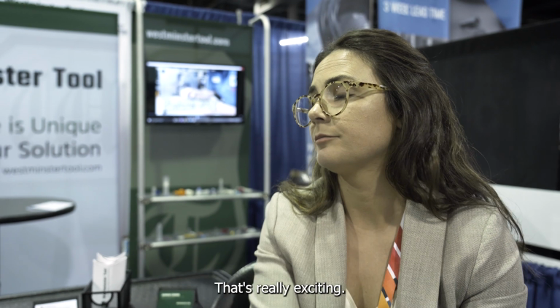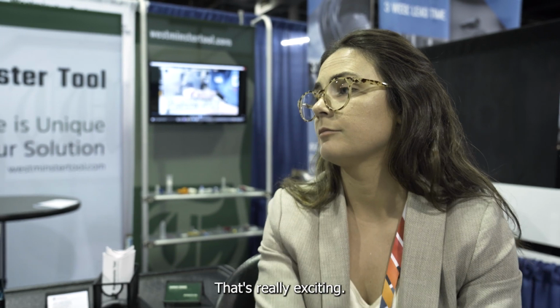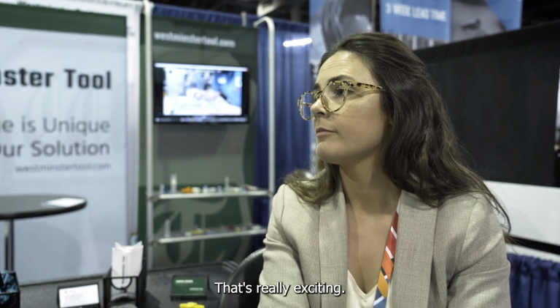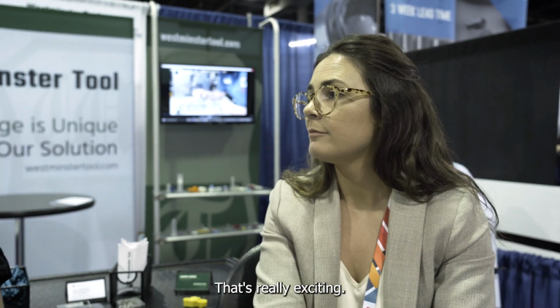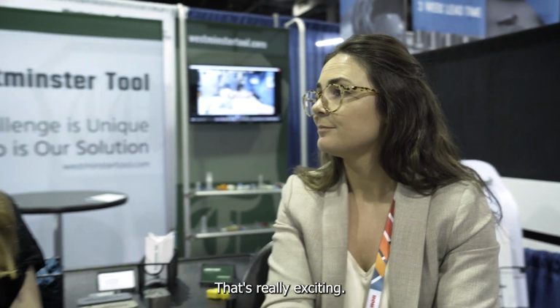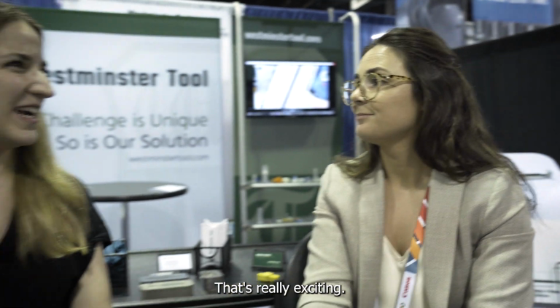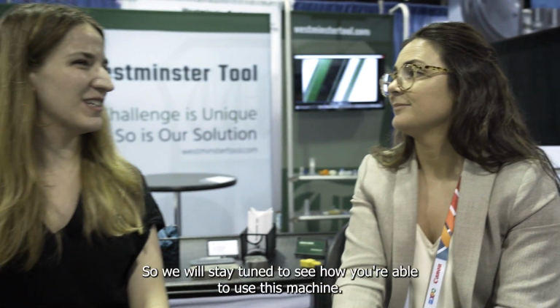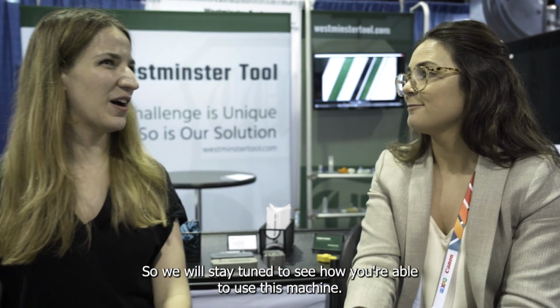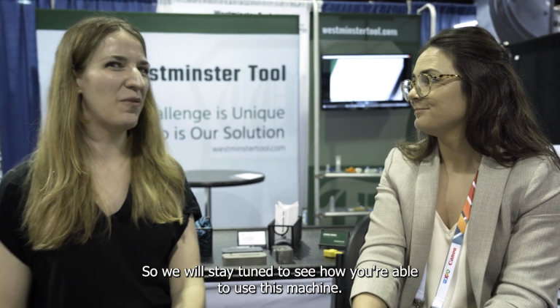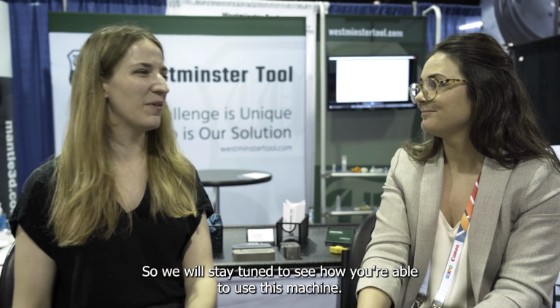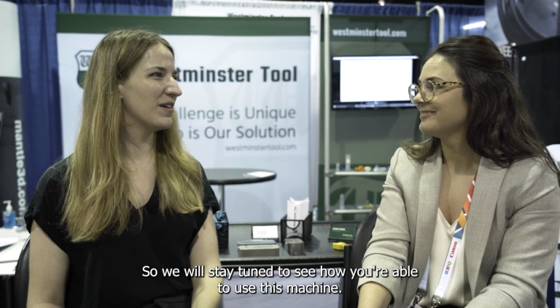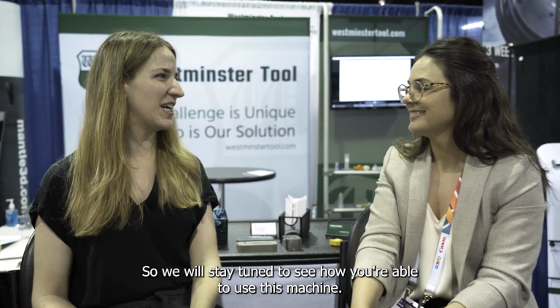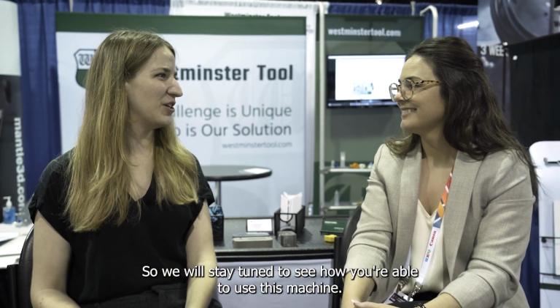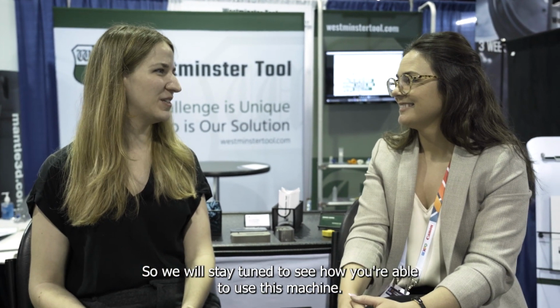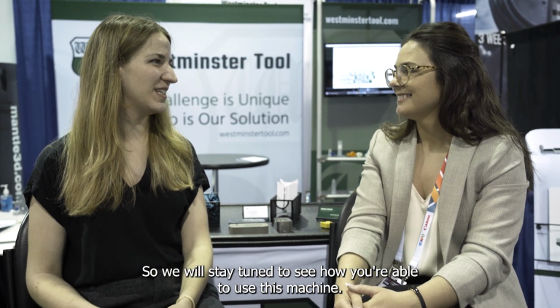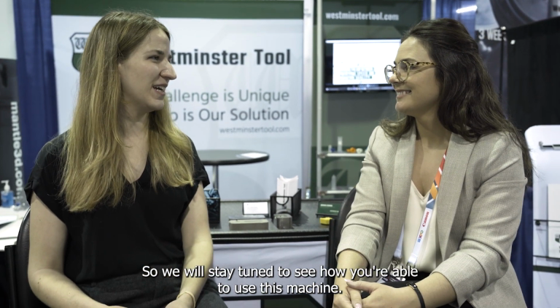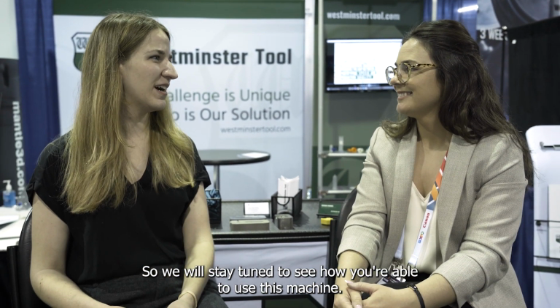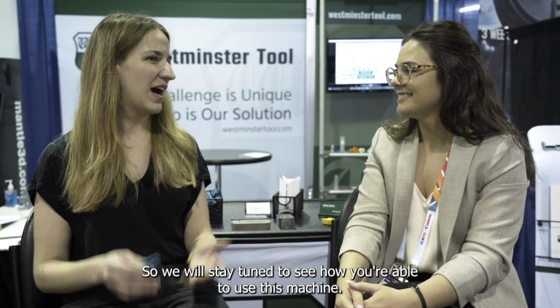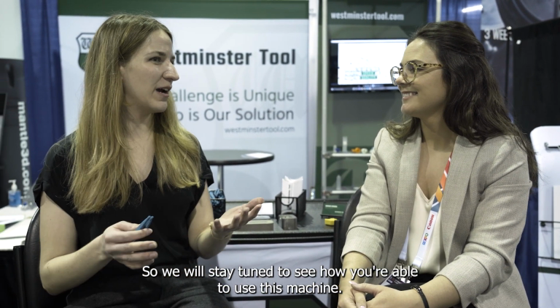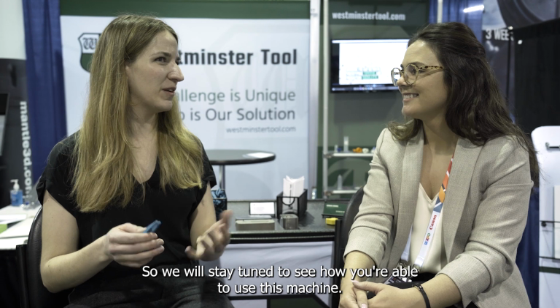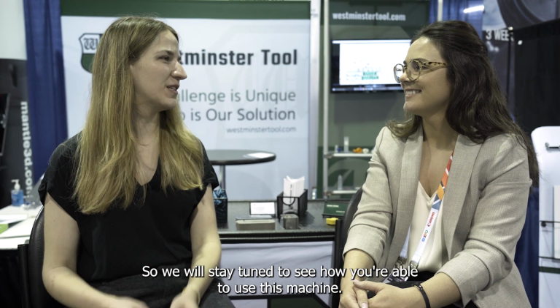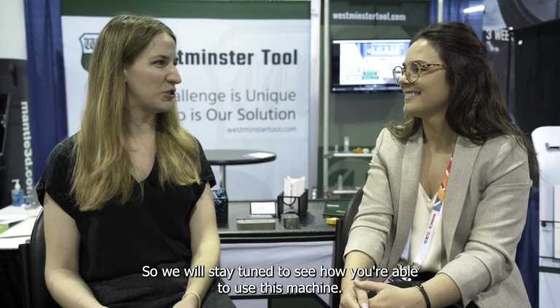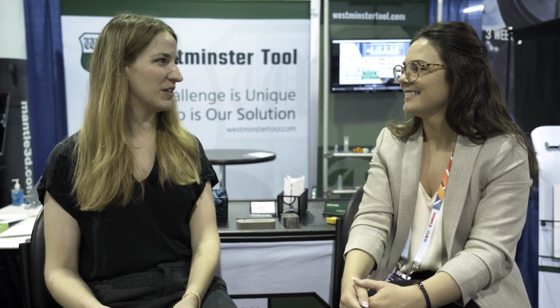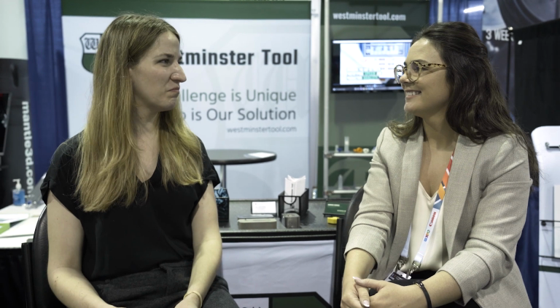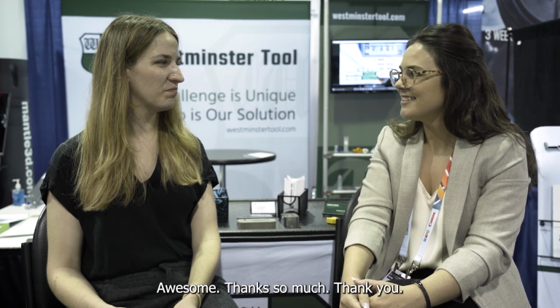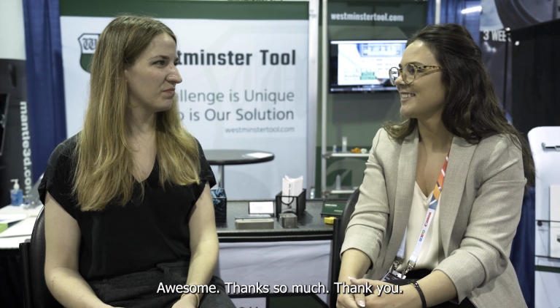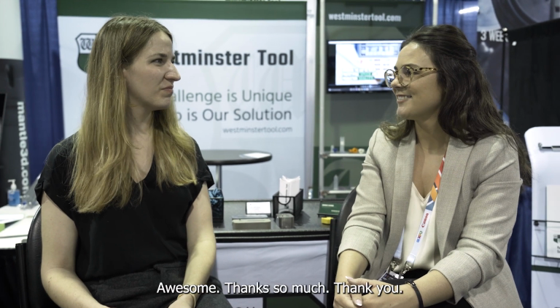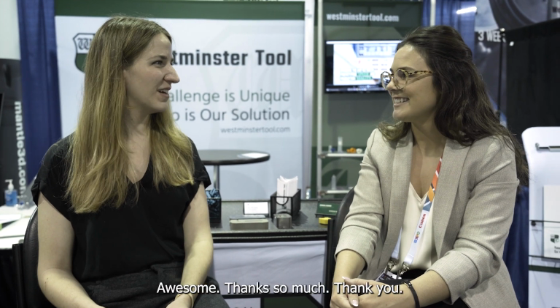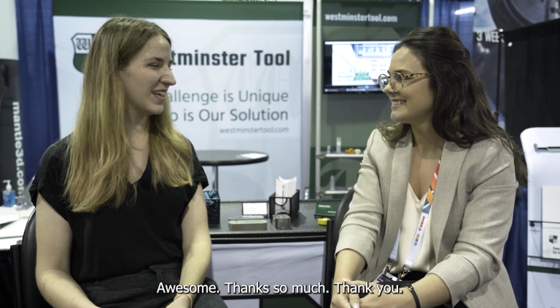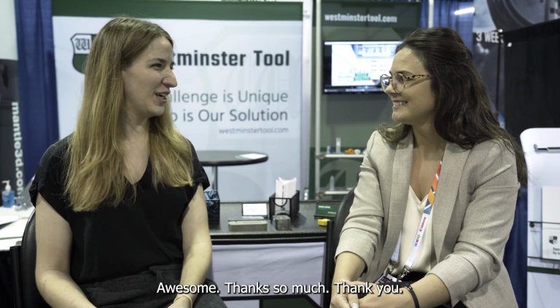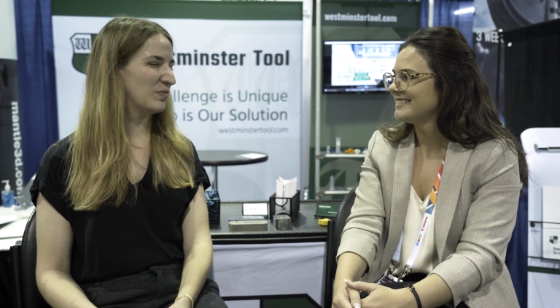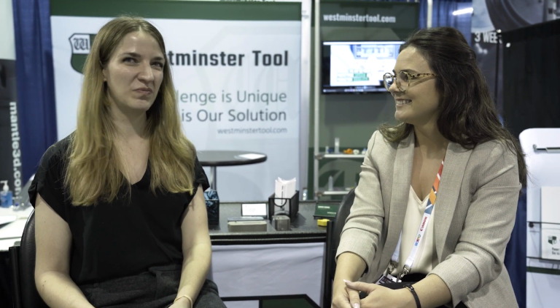That's really exciting — we'll stay tuned to see how you're able to use this machine. Awesome, thanks so much. Thank you.